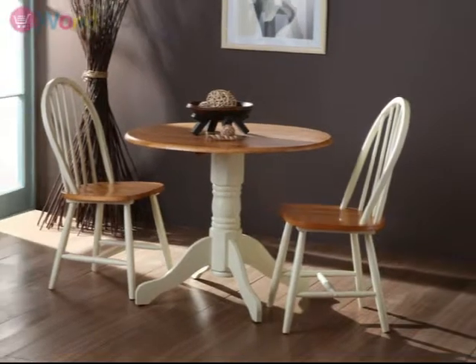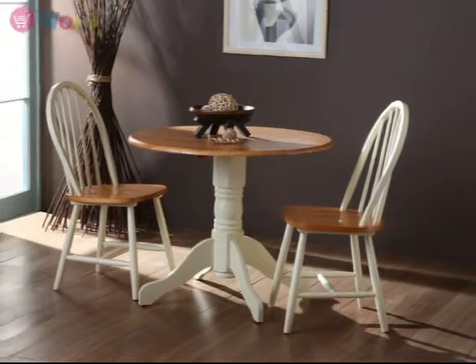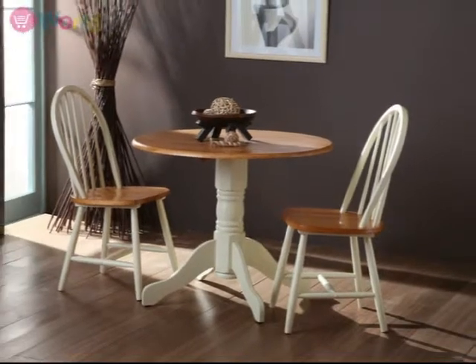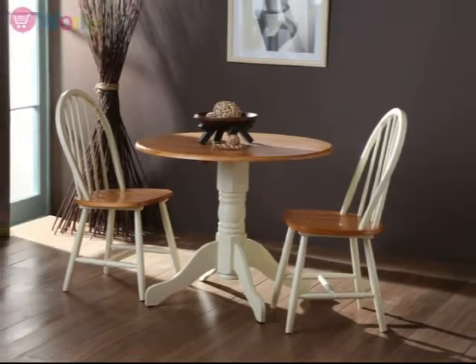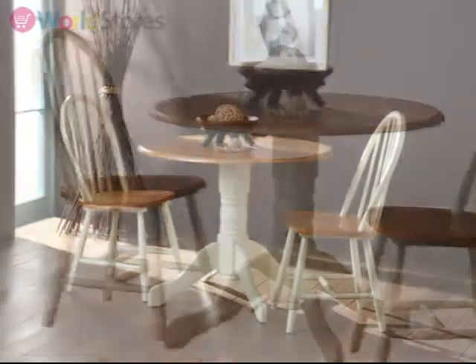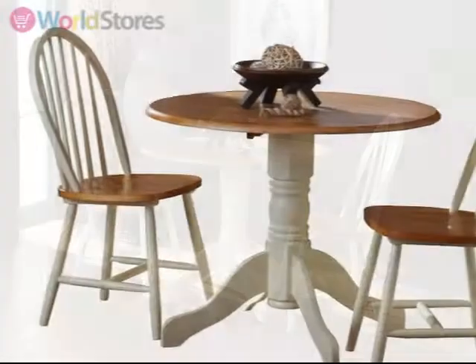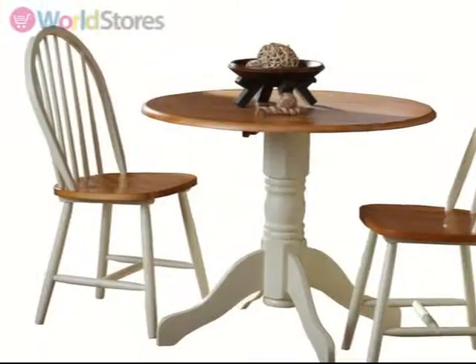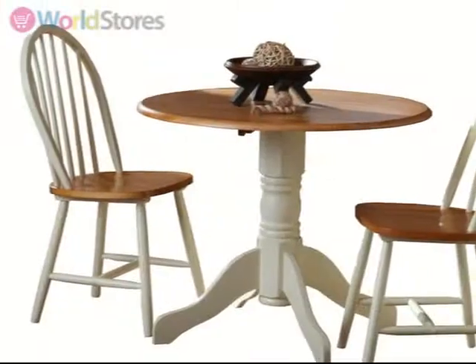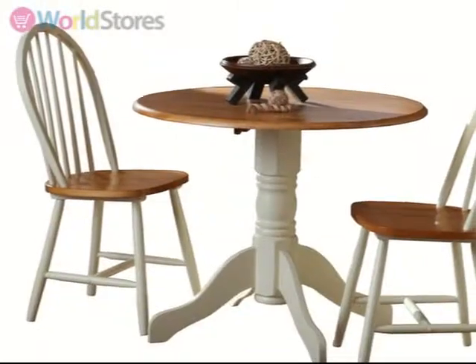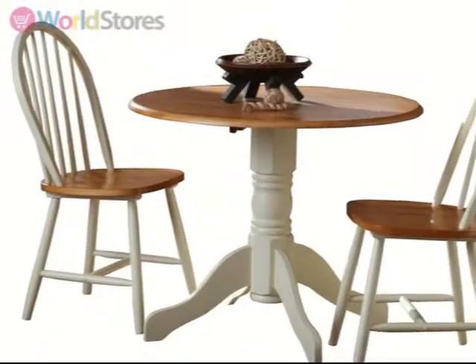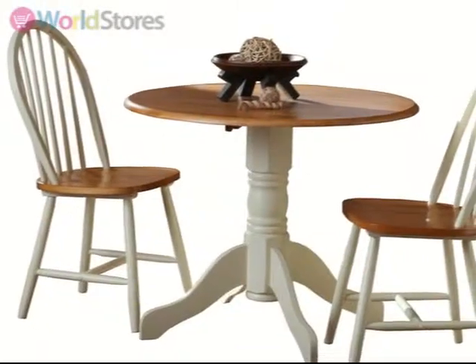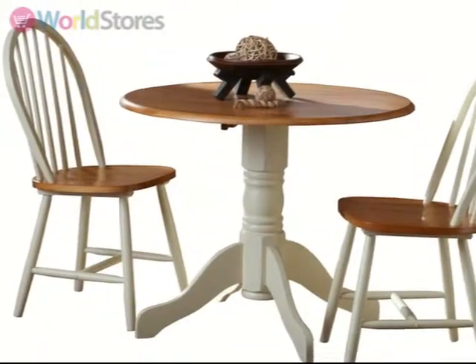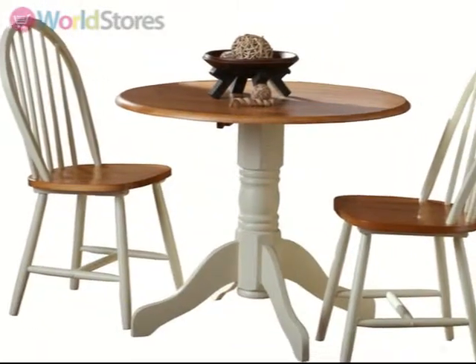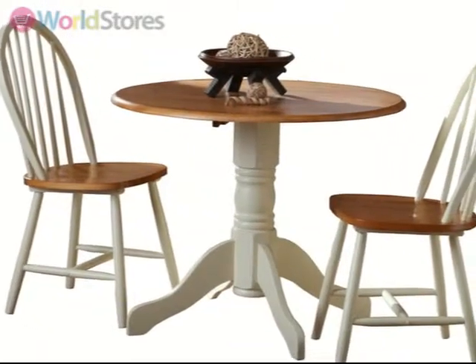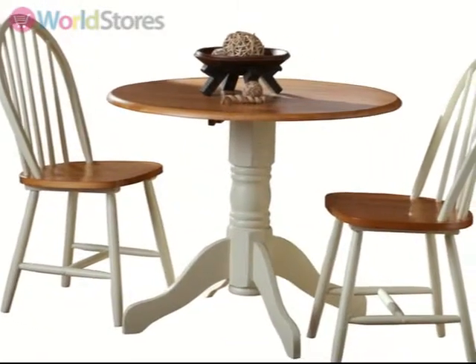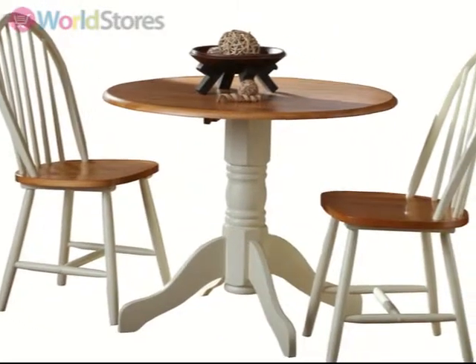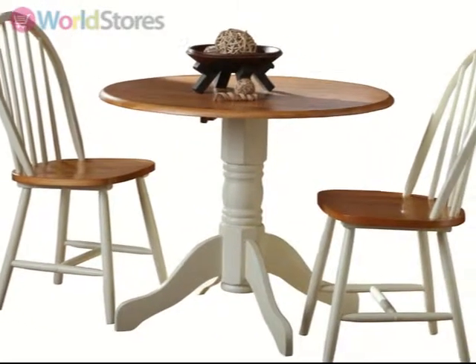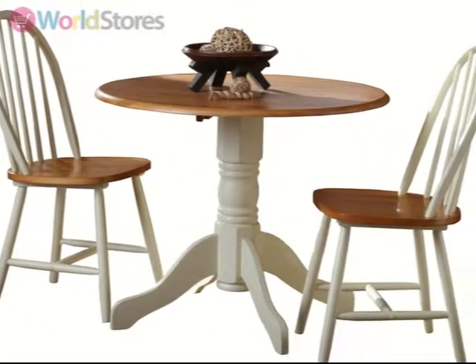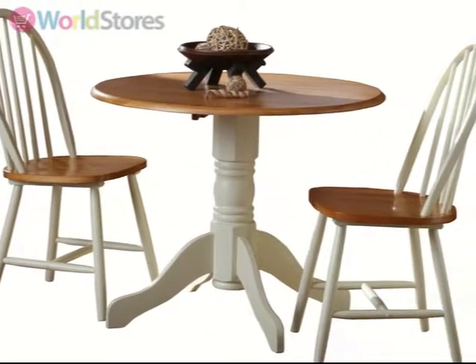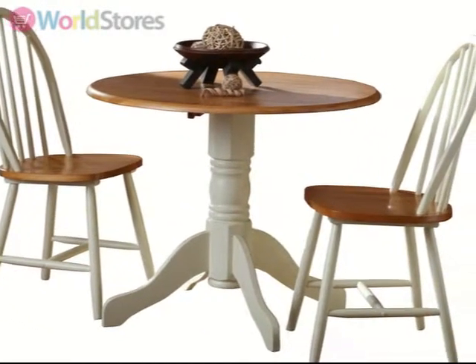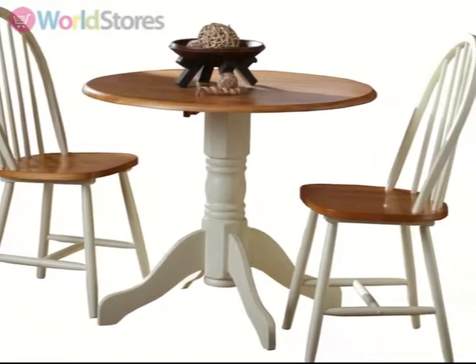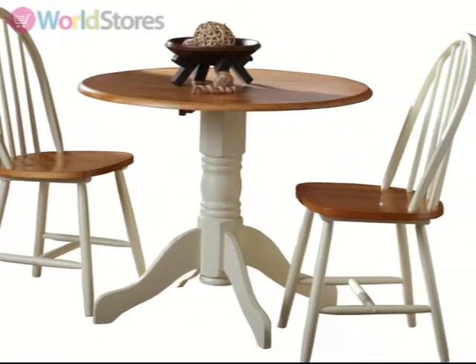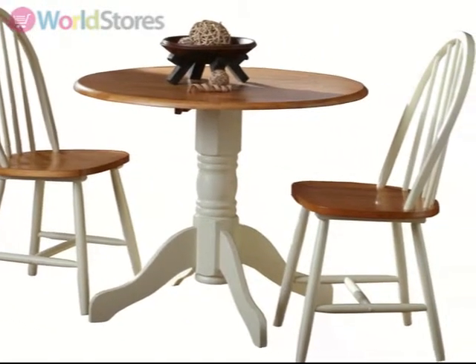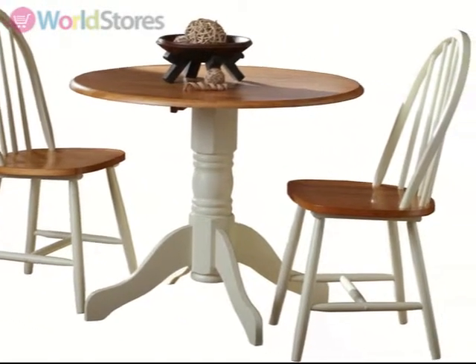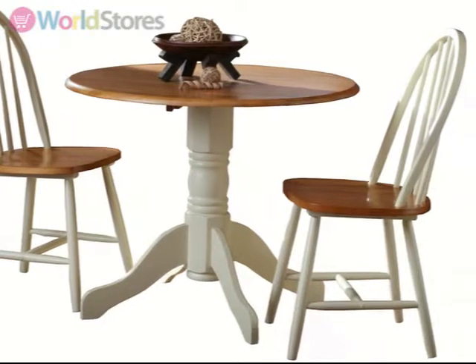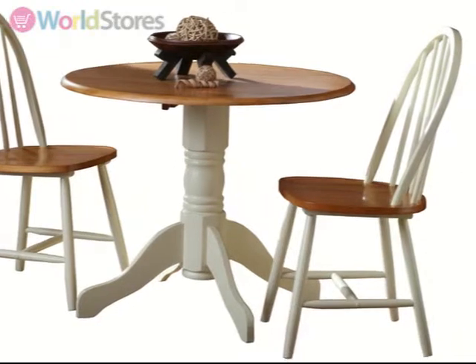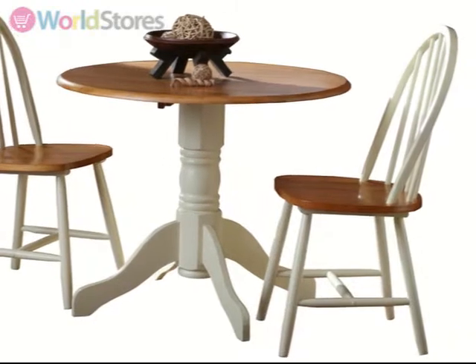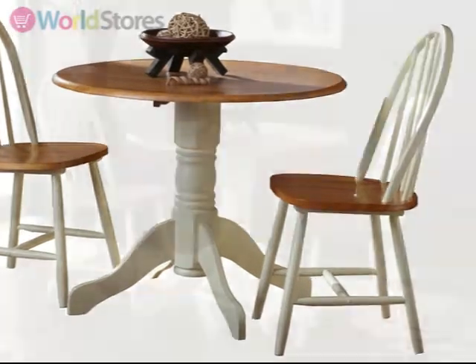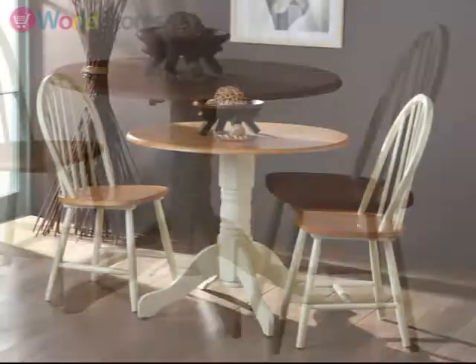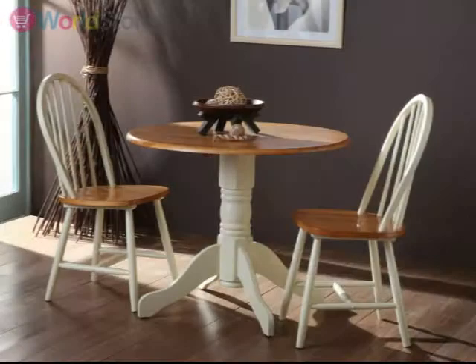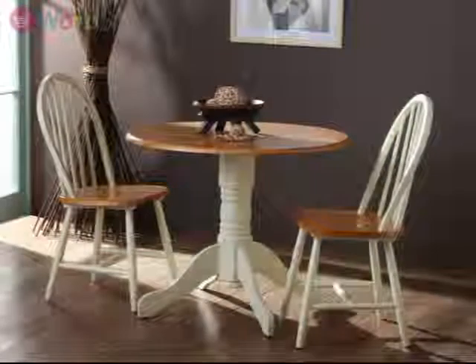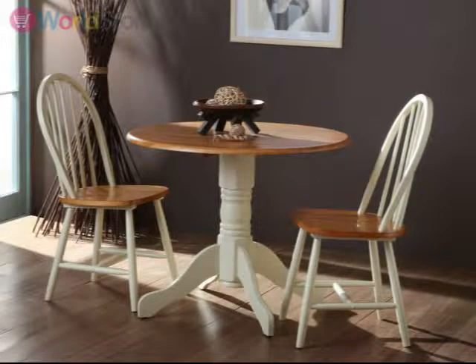Four companion pieces are available for your dining table. Browse the rest of the Cotswold range and see the product page for more information.